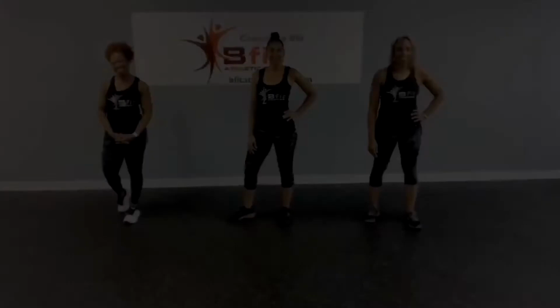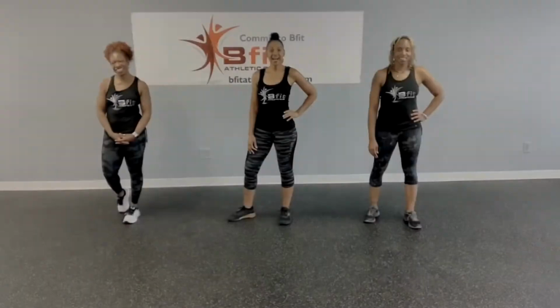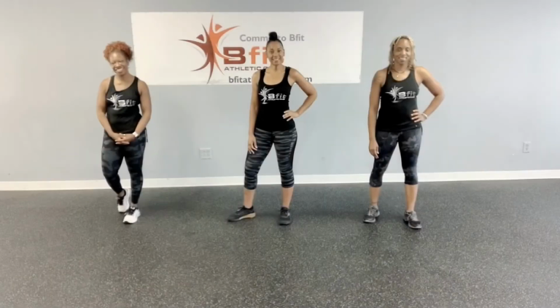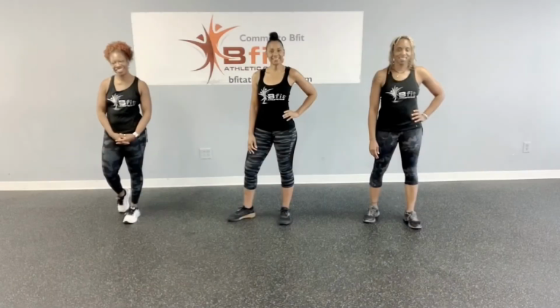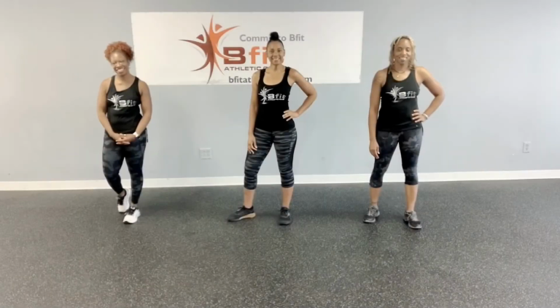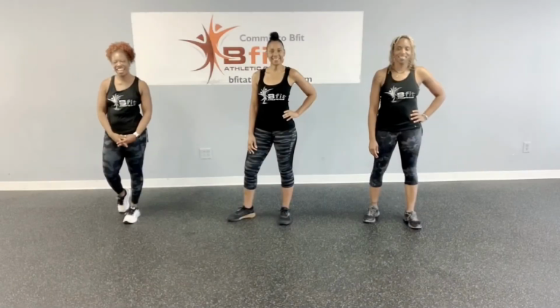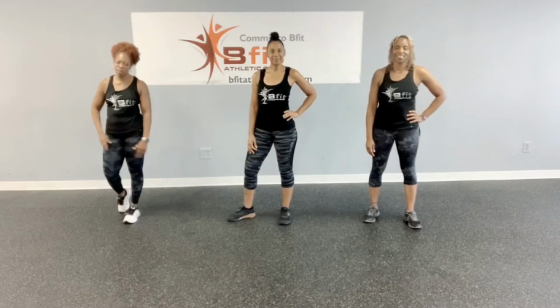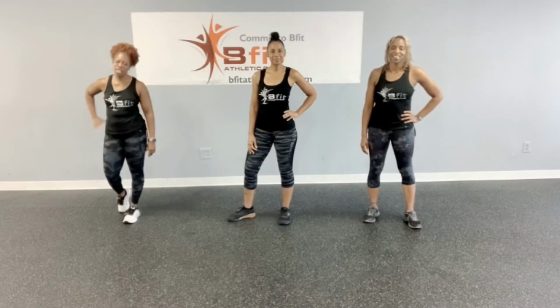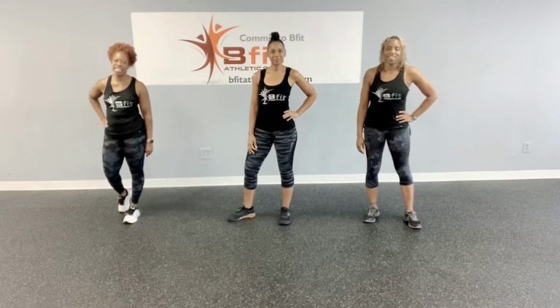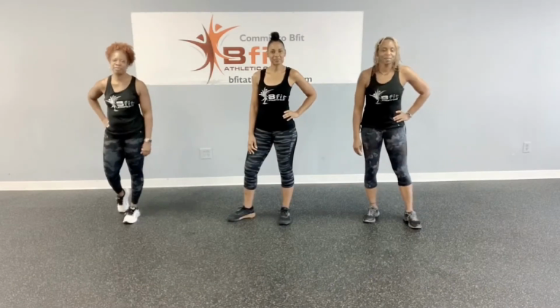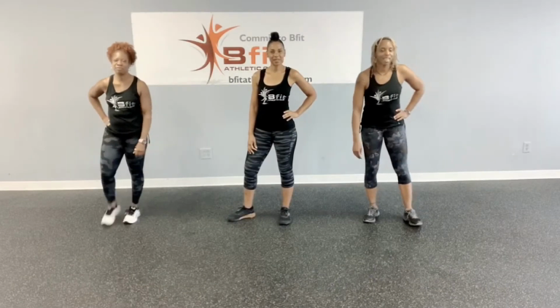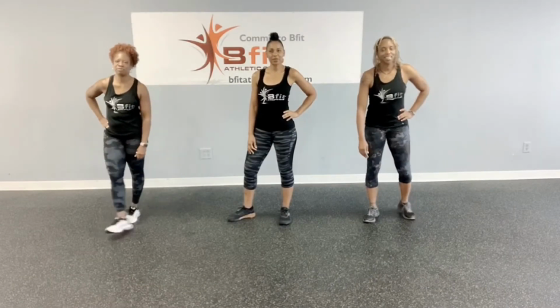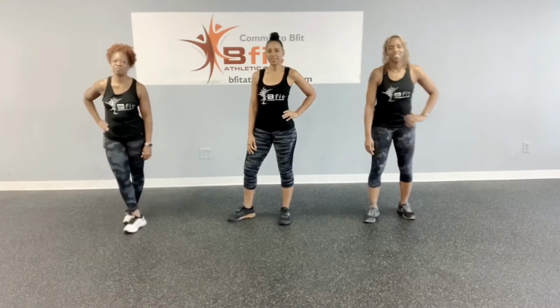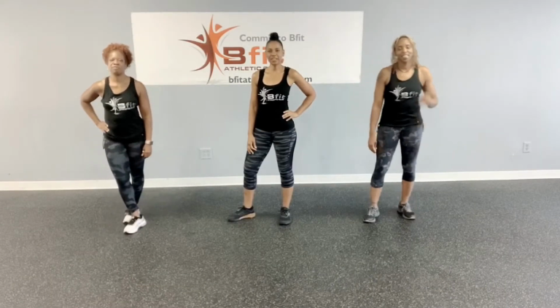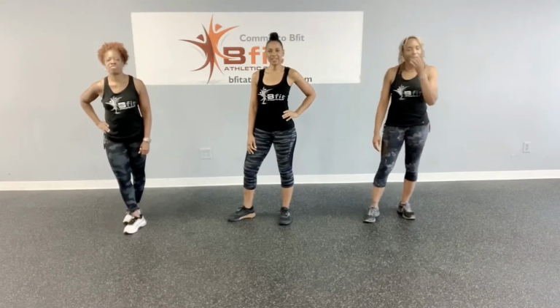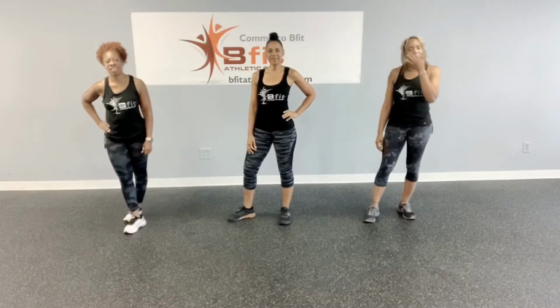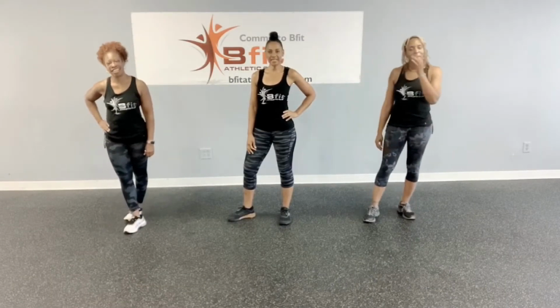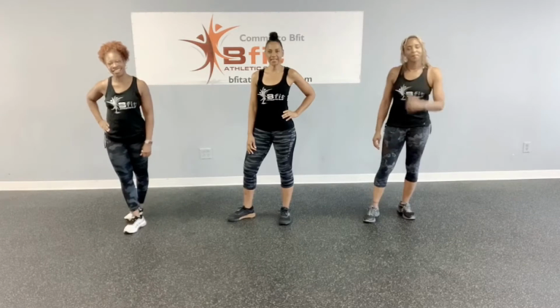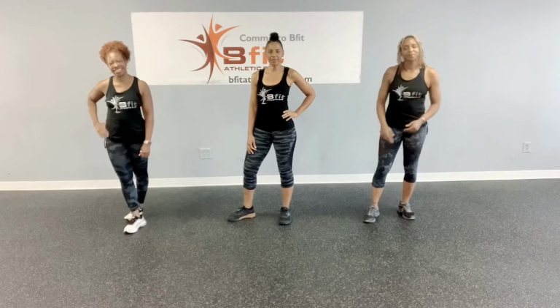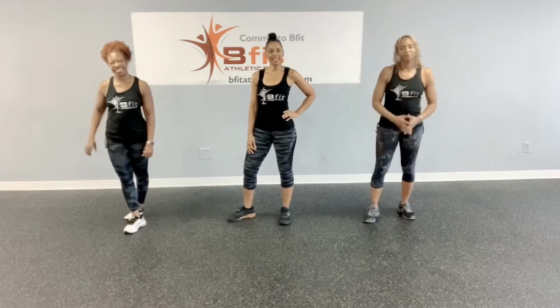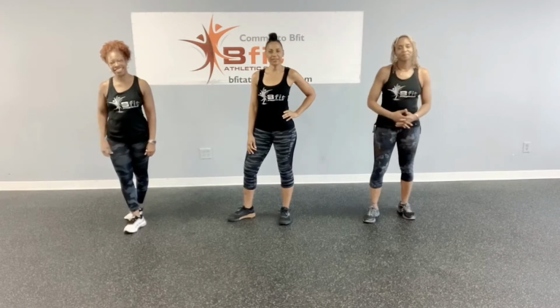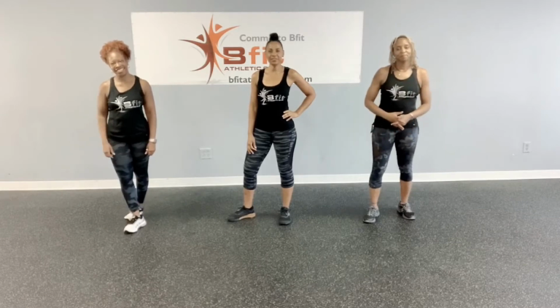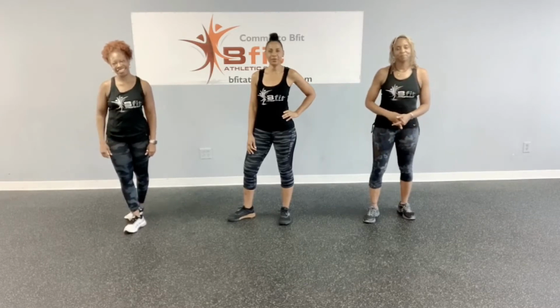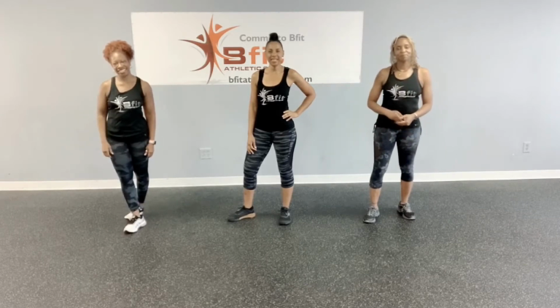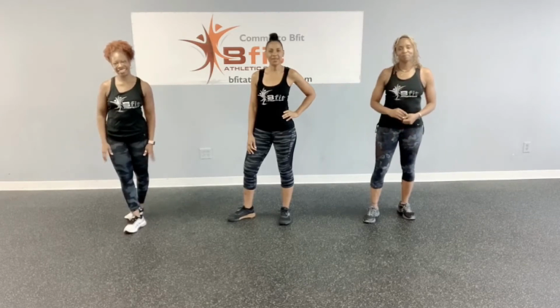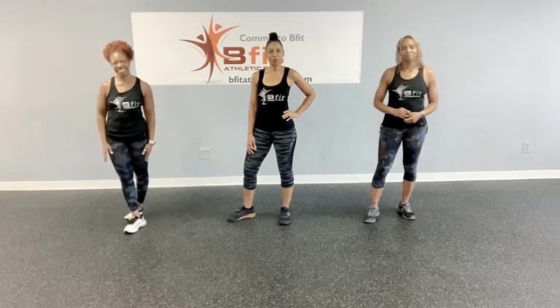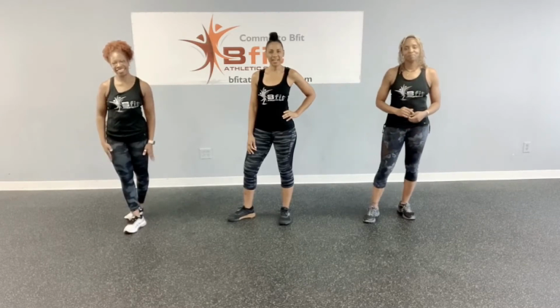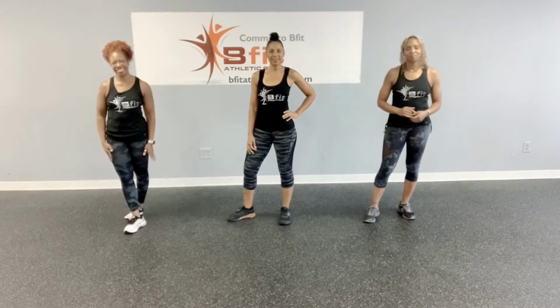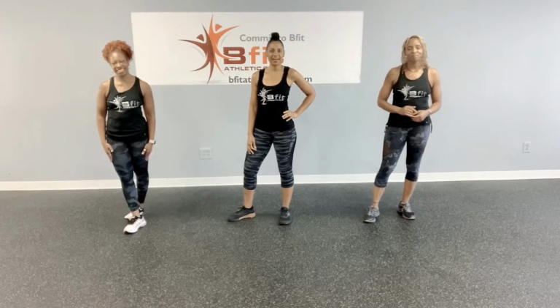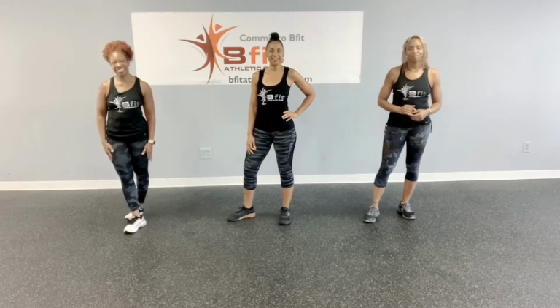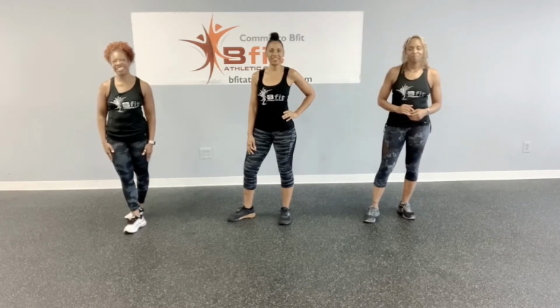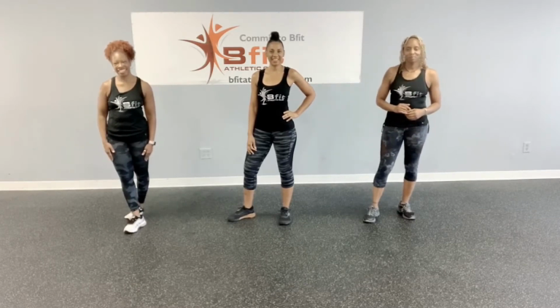Hi, this is Nancy. I'm Jeannie. And I'm Jackie. With Be Fit Athletic Club. And here's your quickie workout of the day.